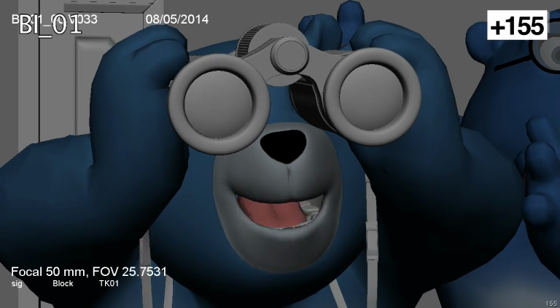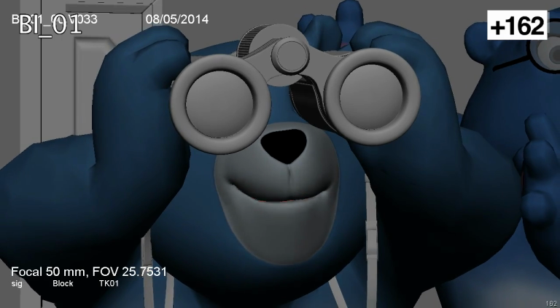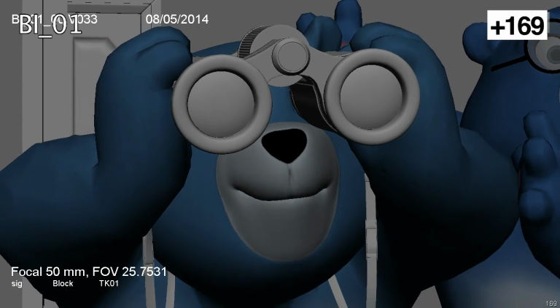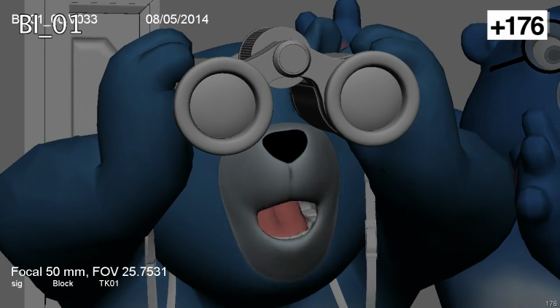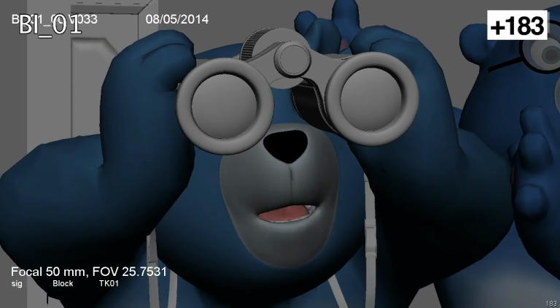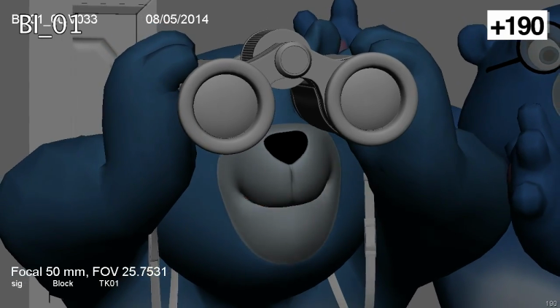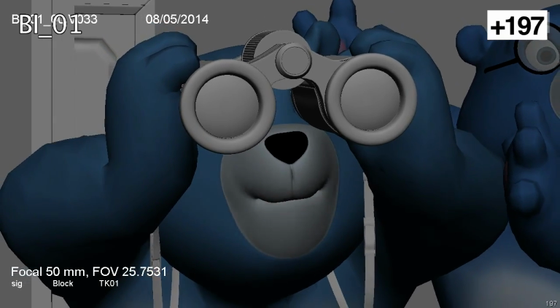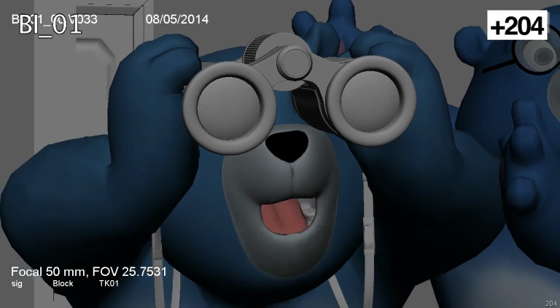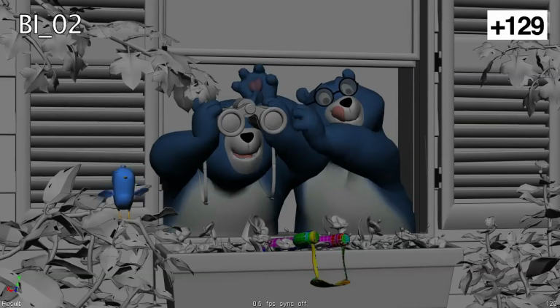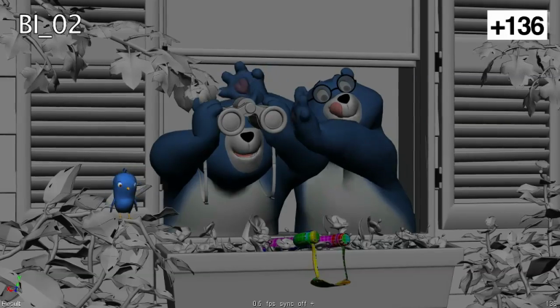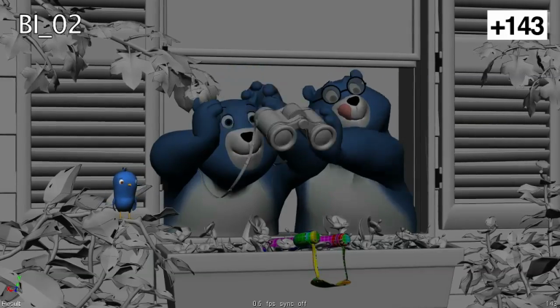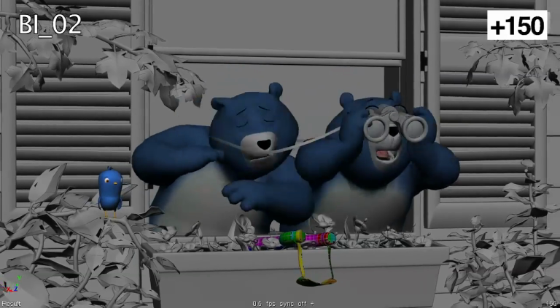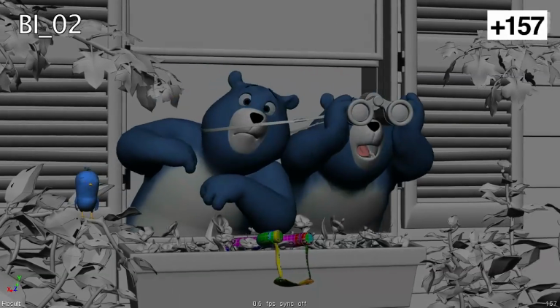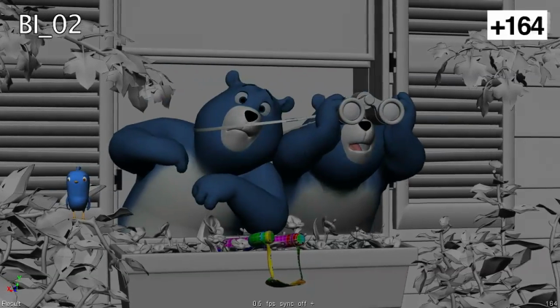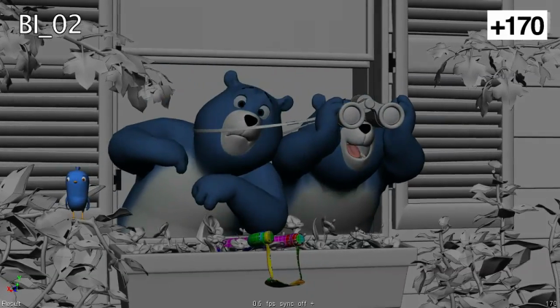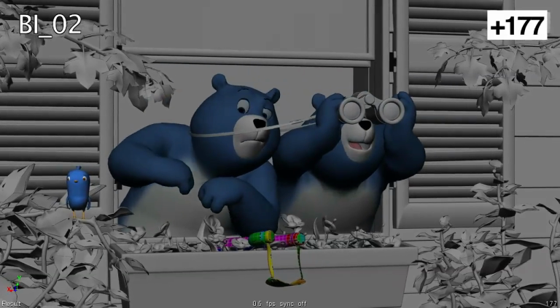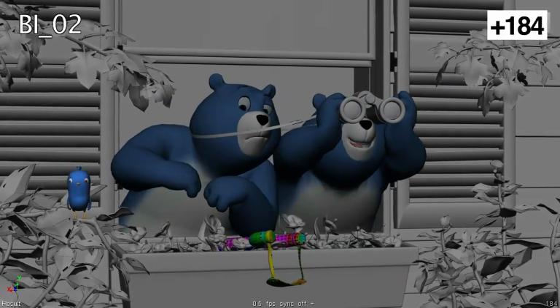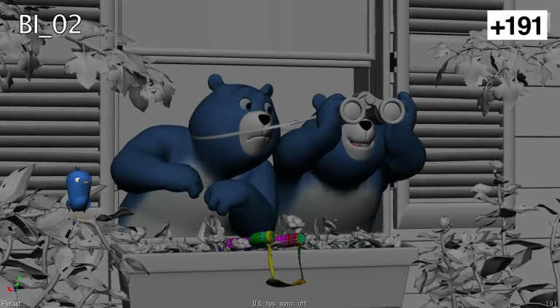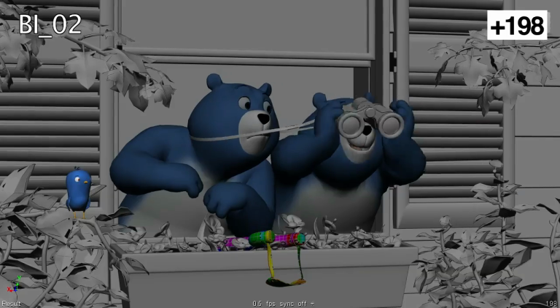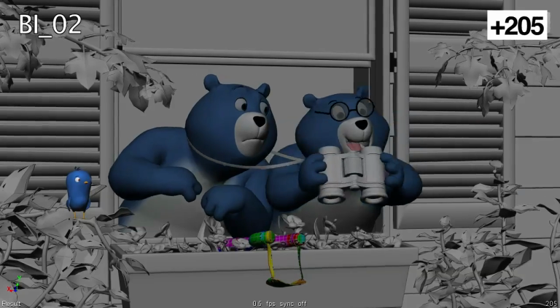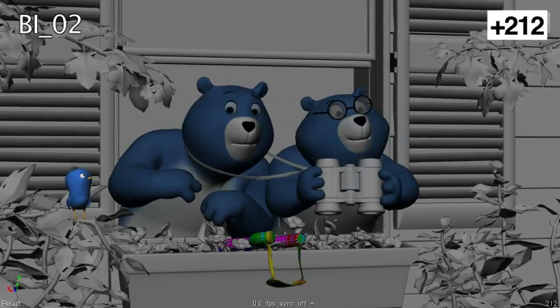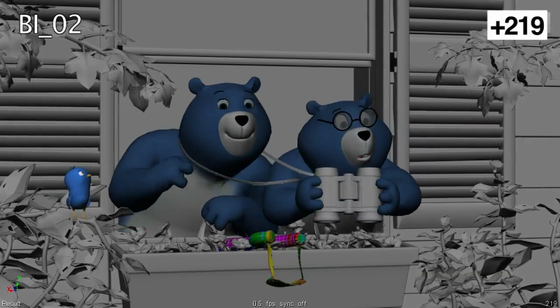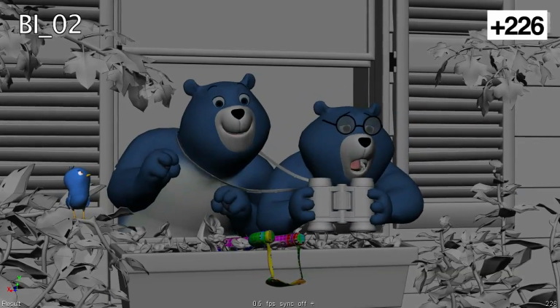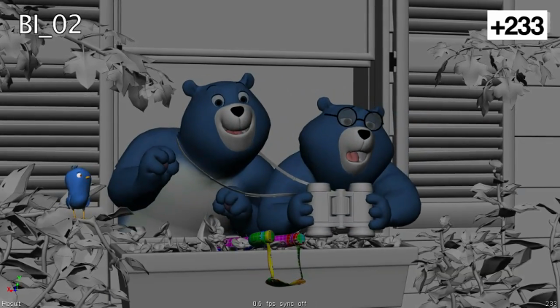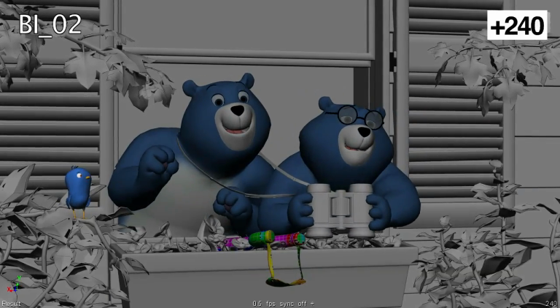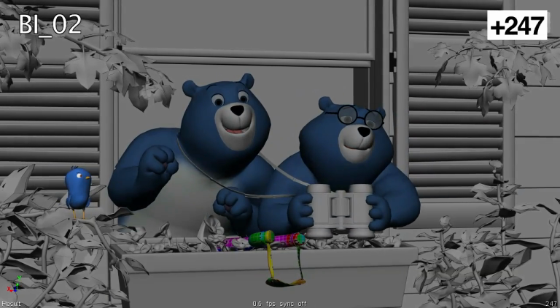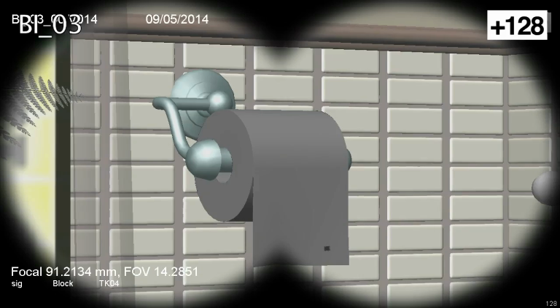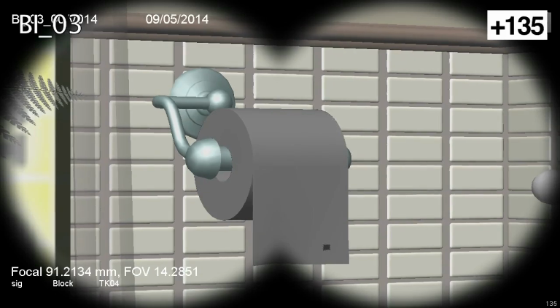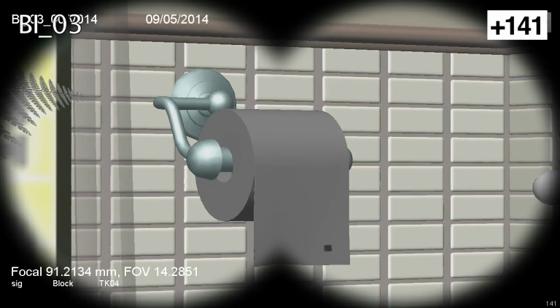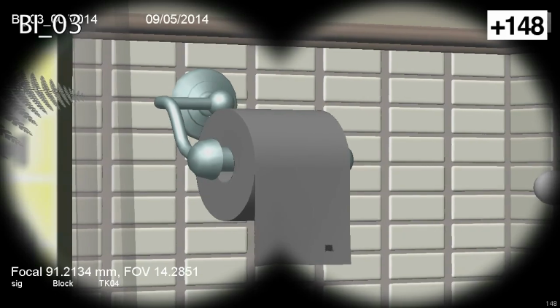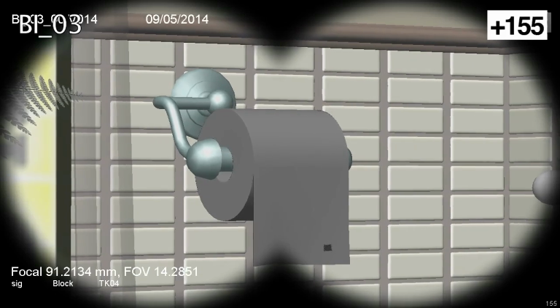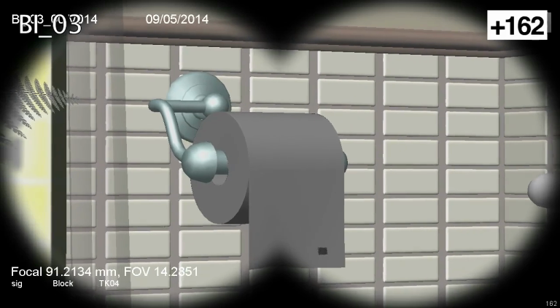Sweet mother of softness. I've never seen anything so soft. Charmin!